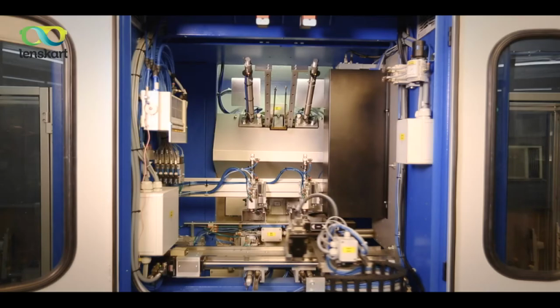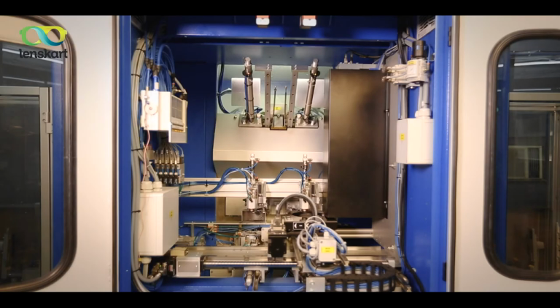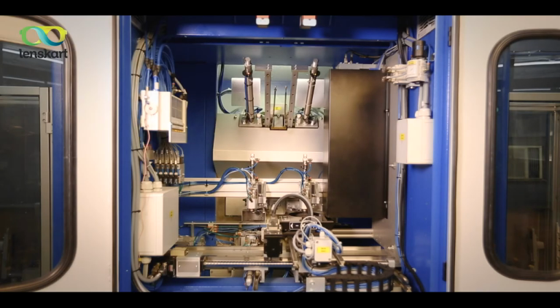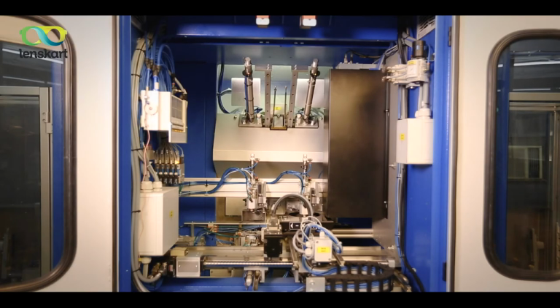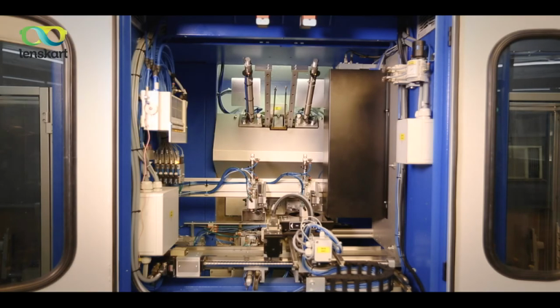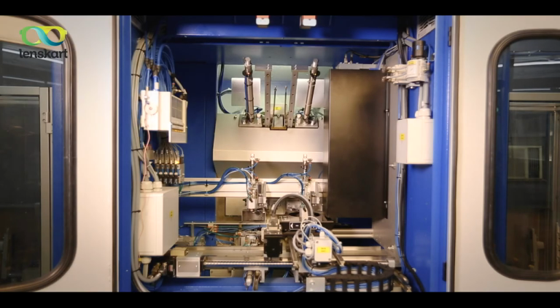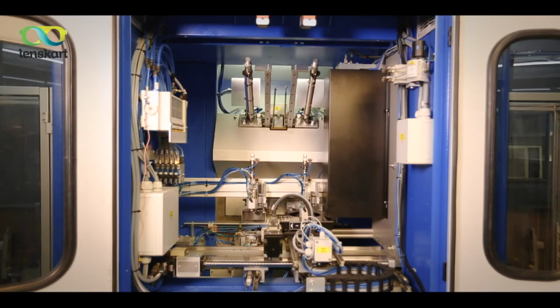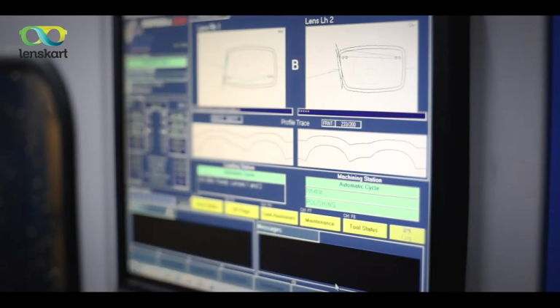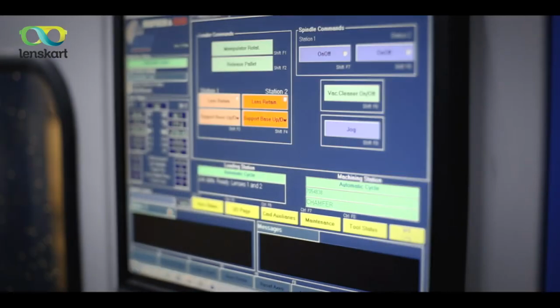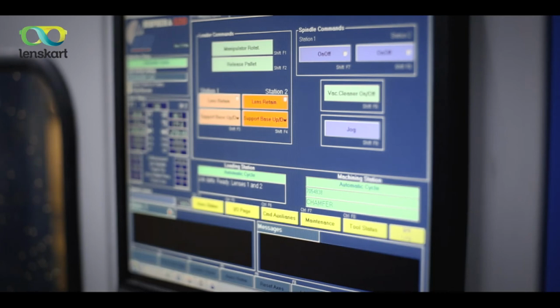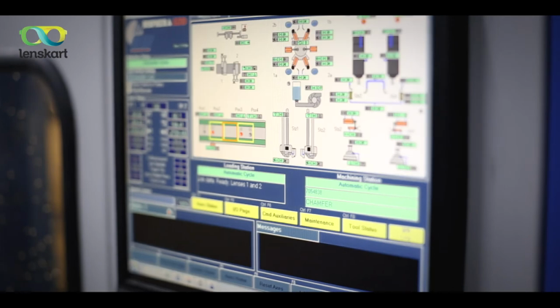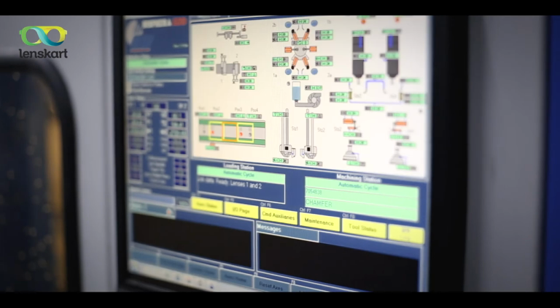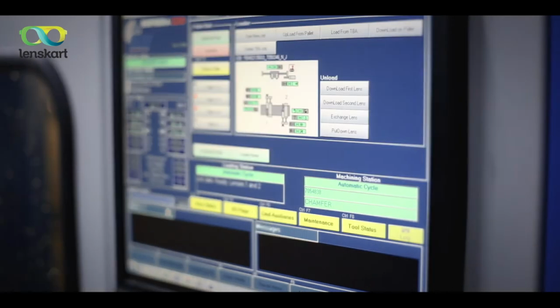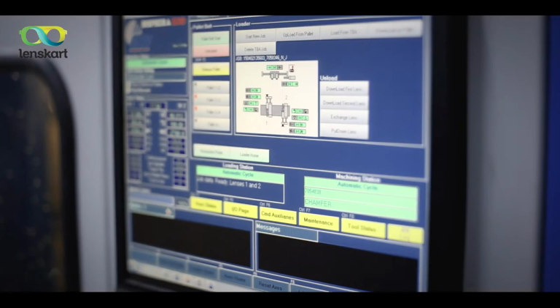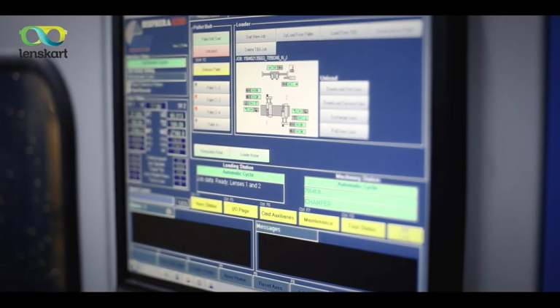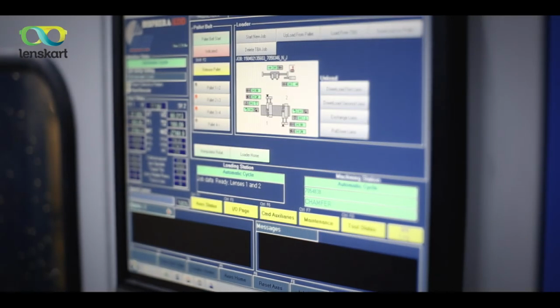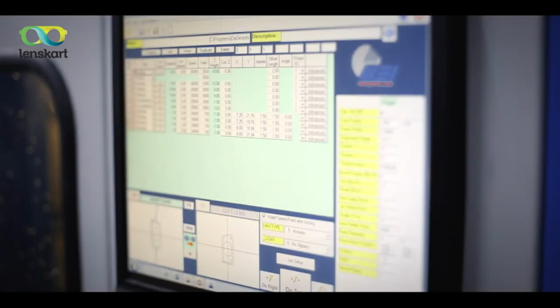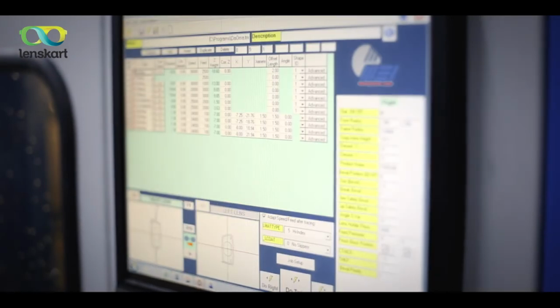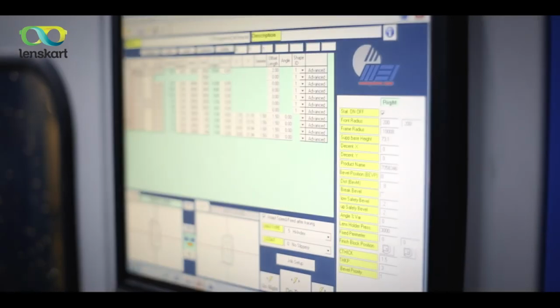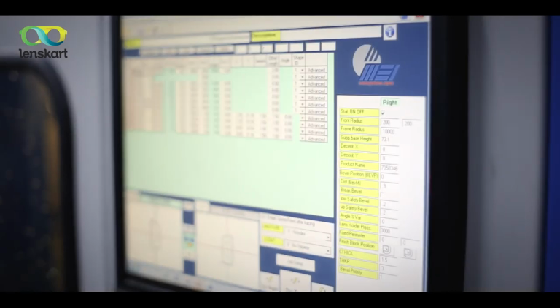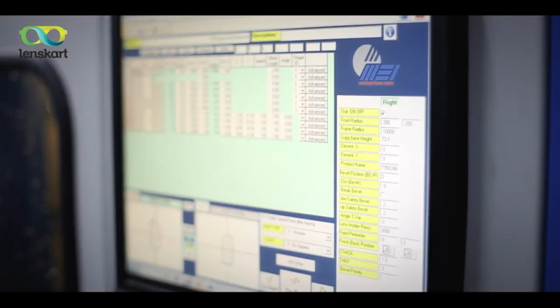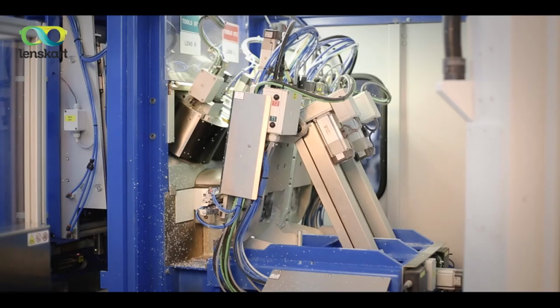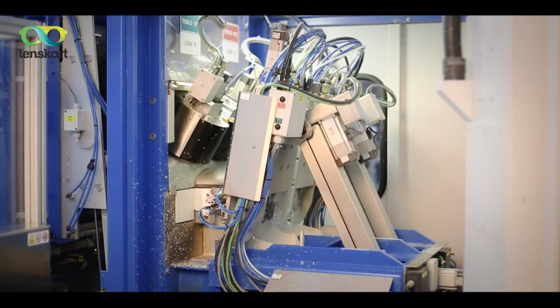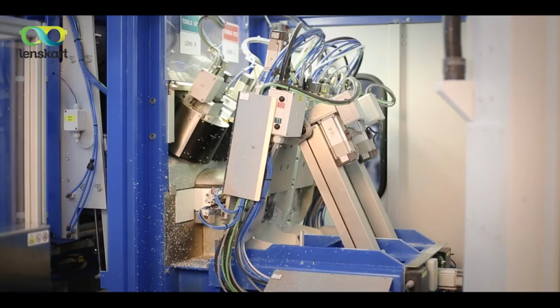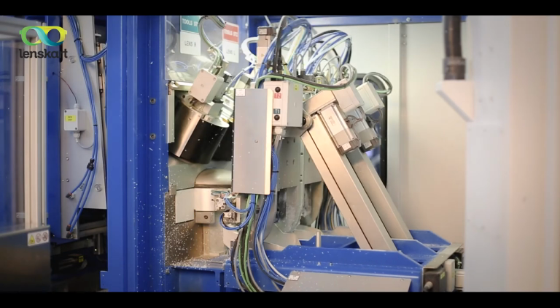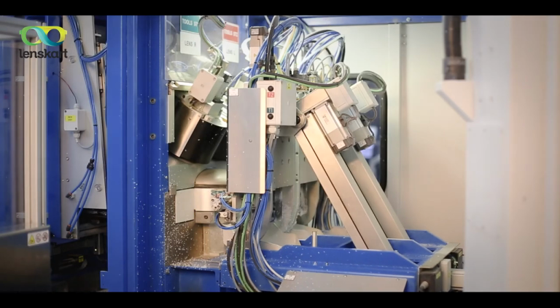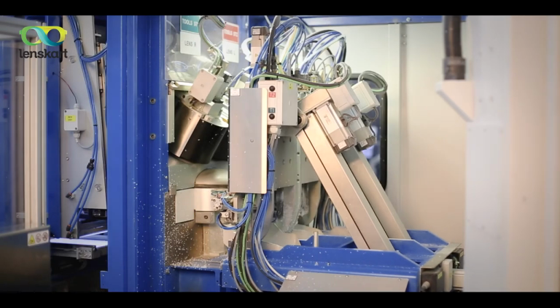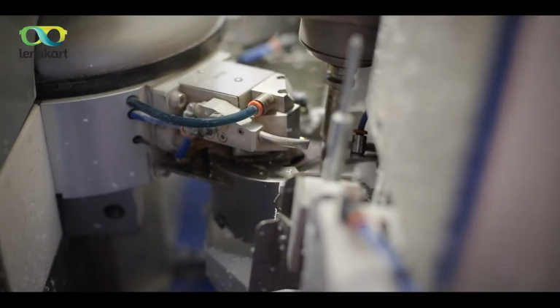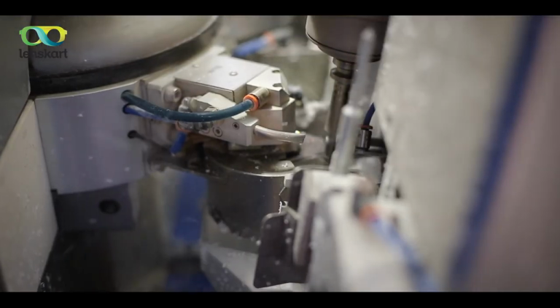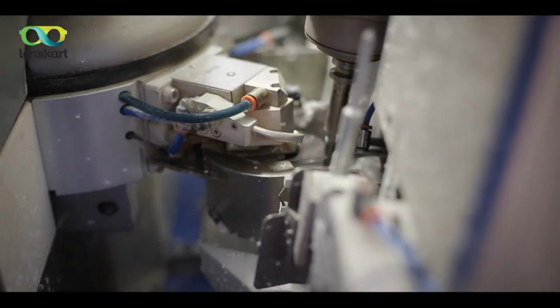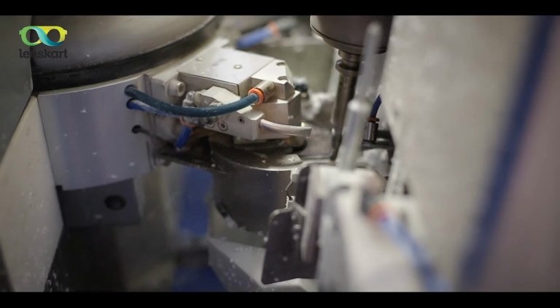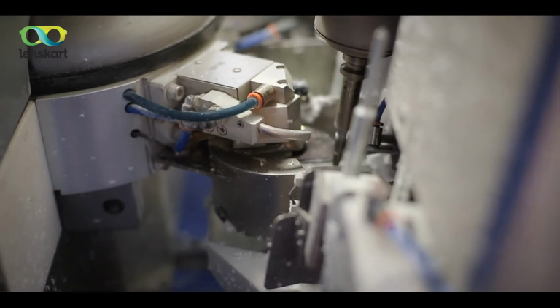Lenskart is India's only company to use robotic technology from Germany to deliver zero-error, high-precision spectacles.